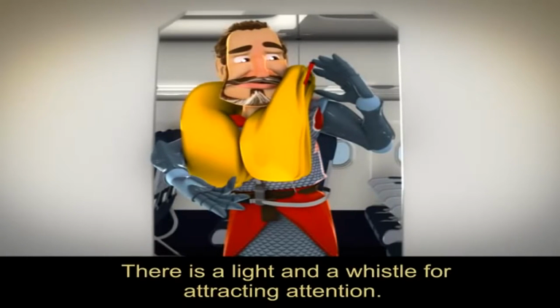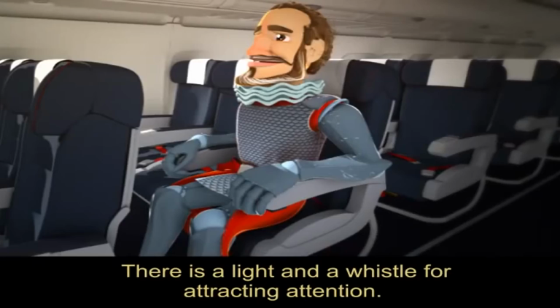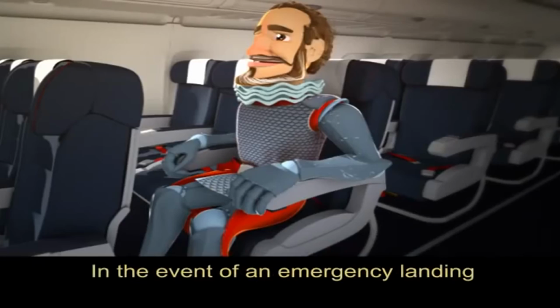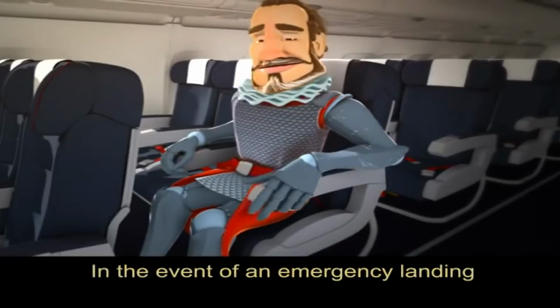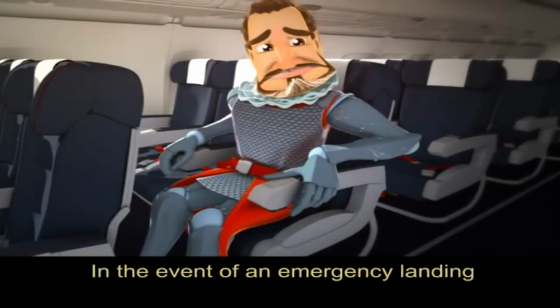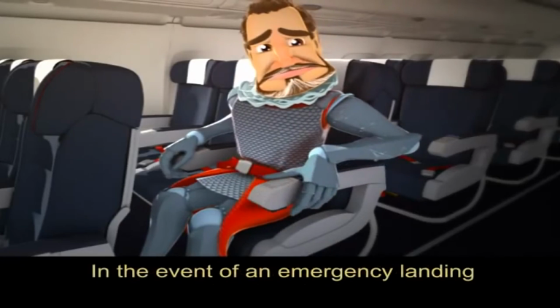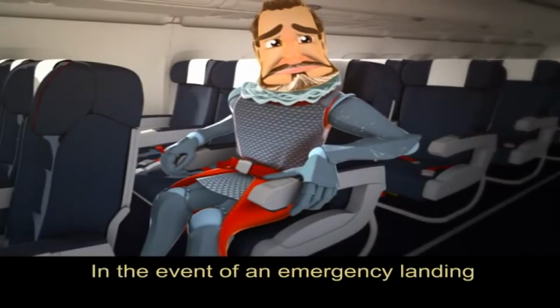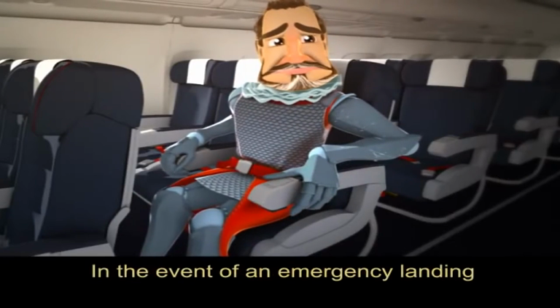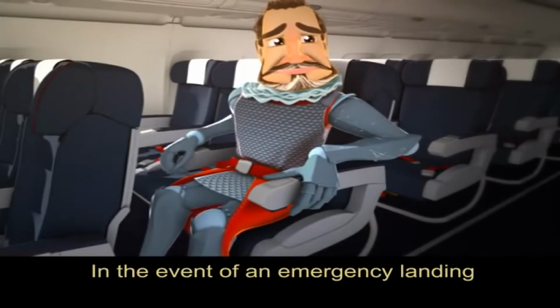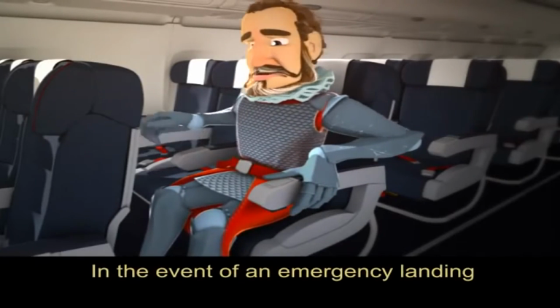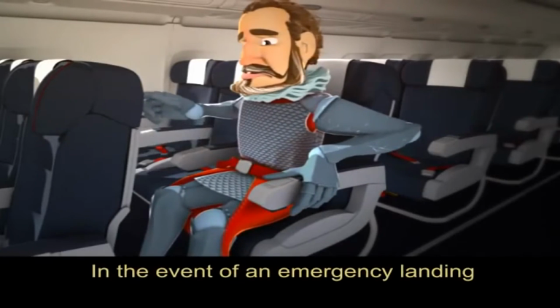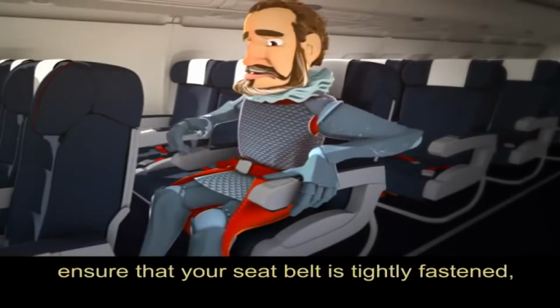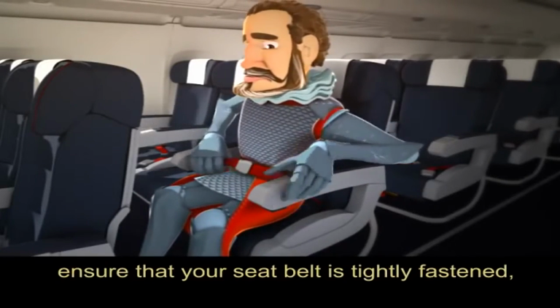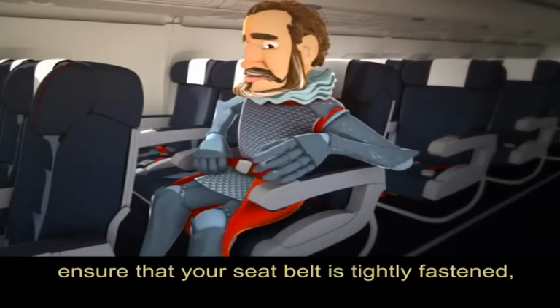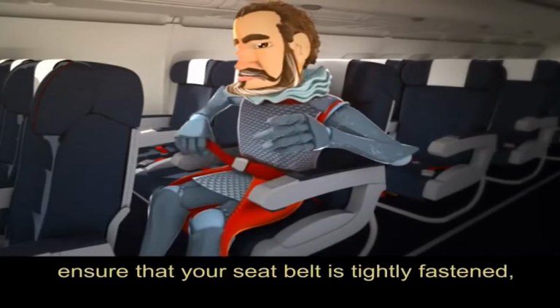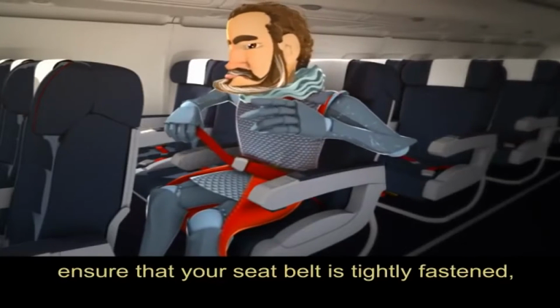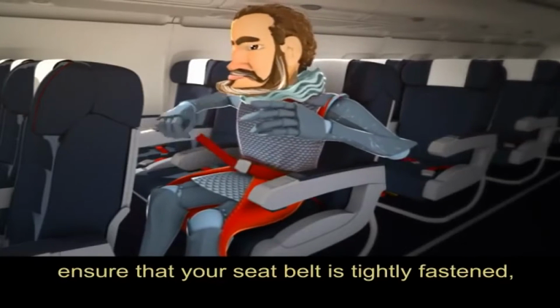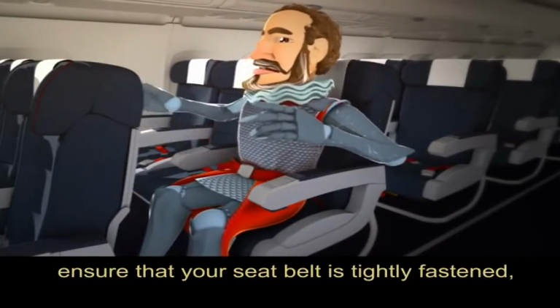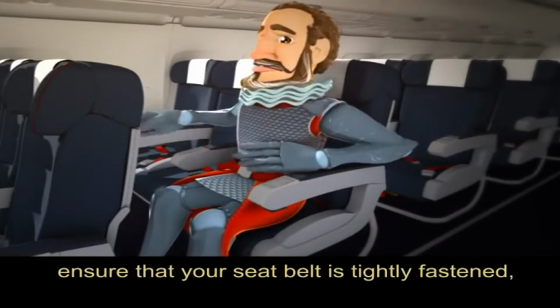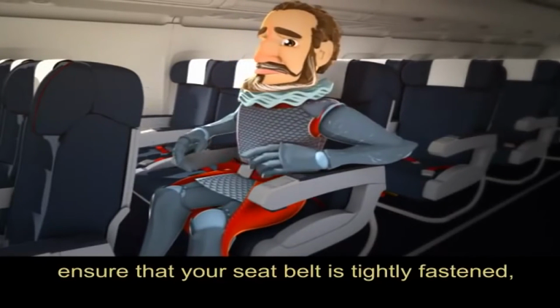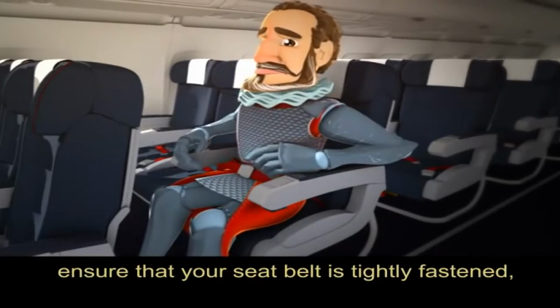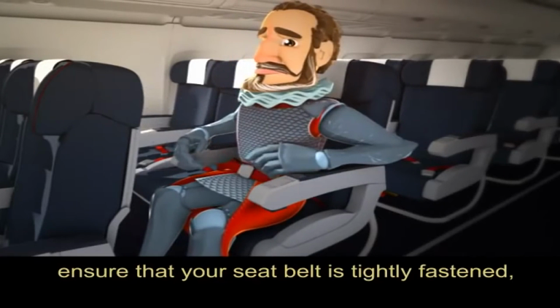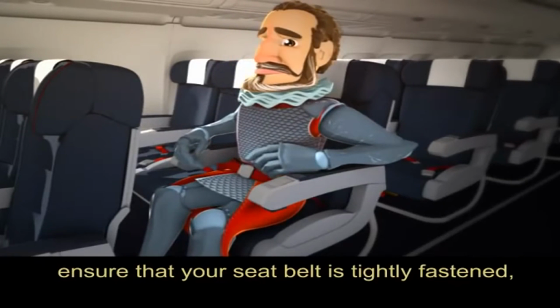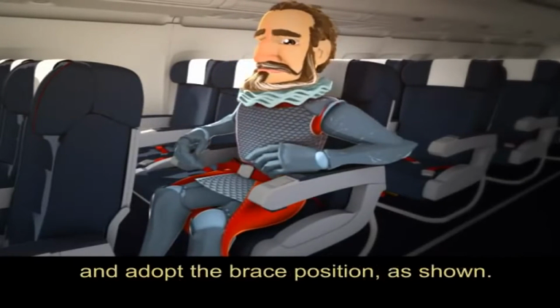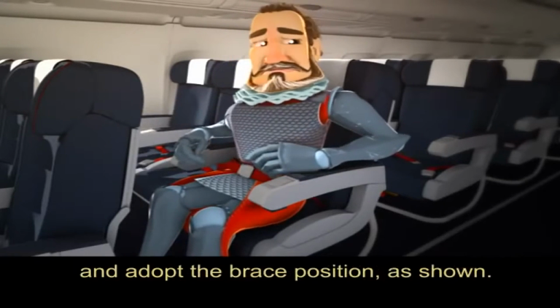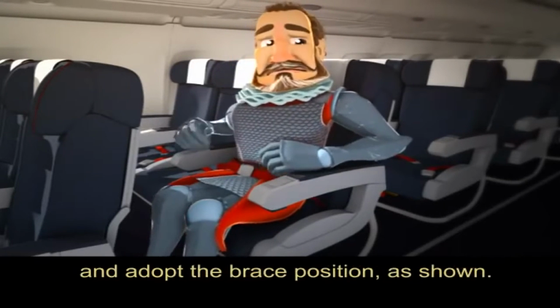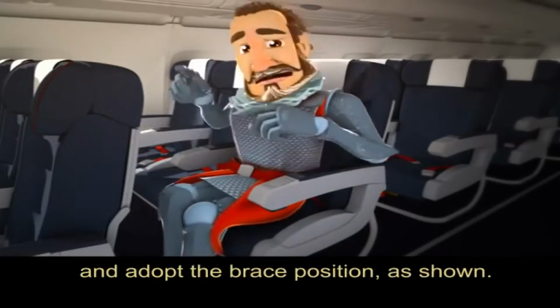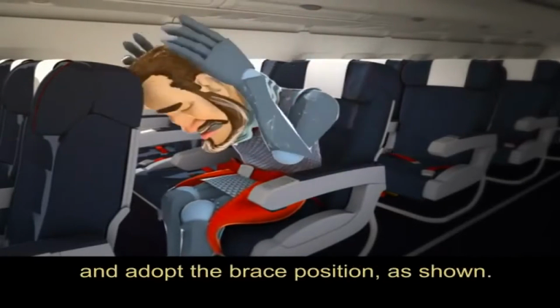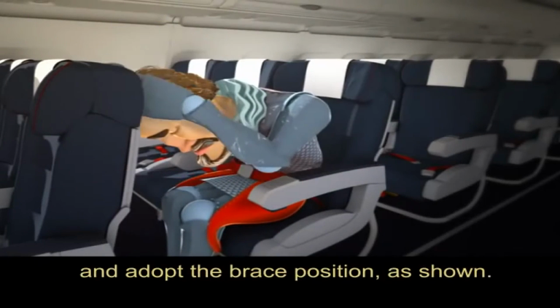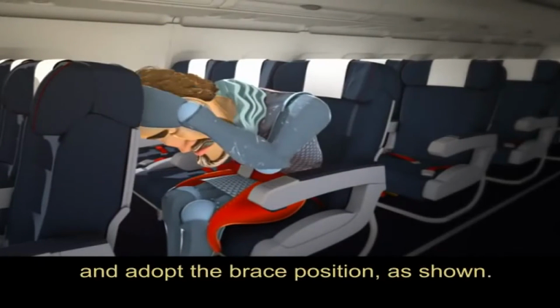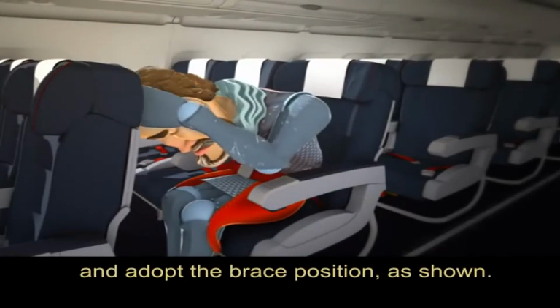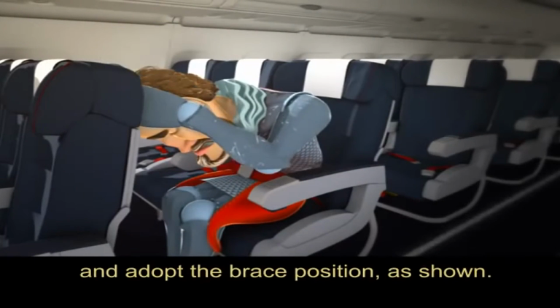In the event of an emergency landing, ensure that your seatbelt is tightly fastened and adopt the brace position, as shown.